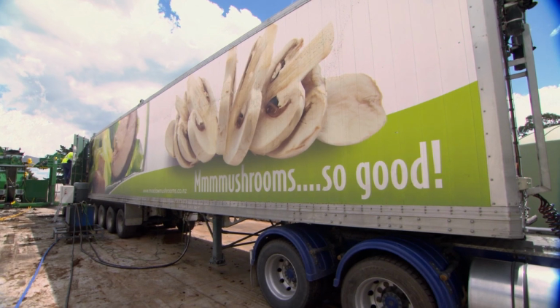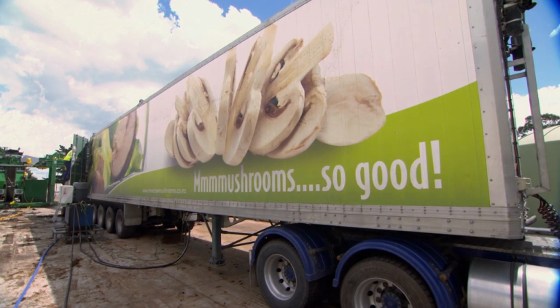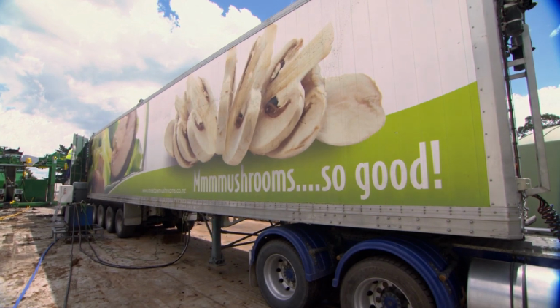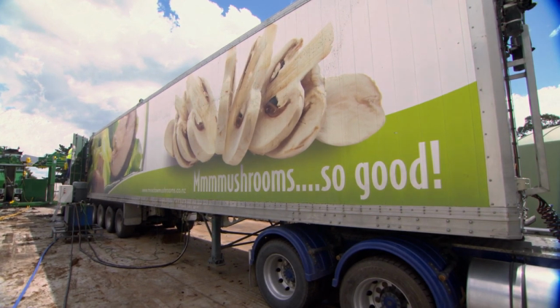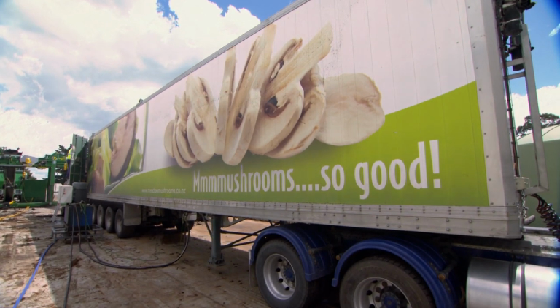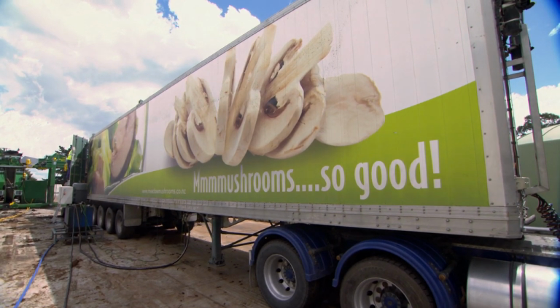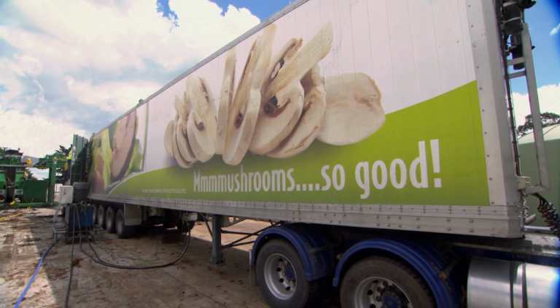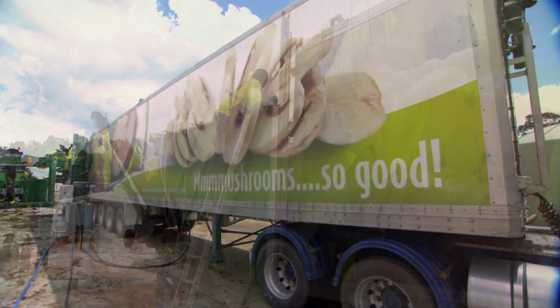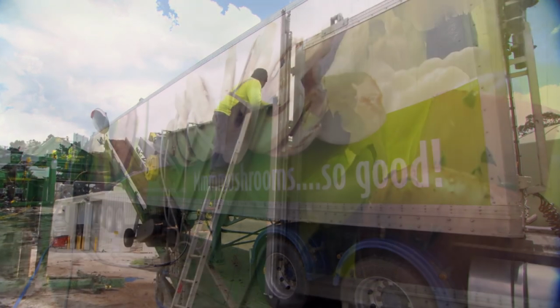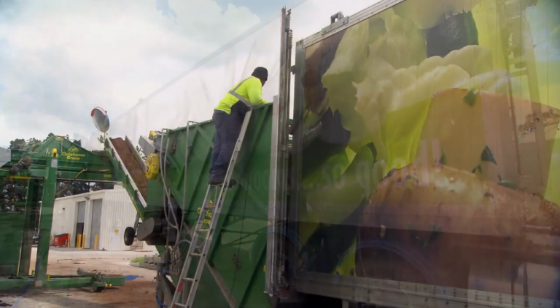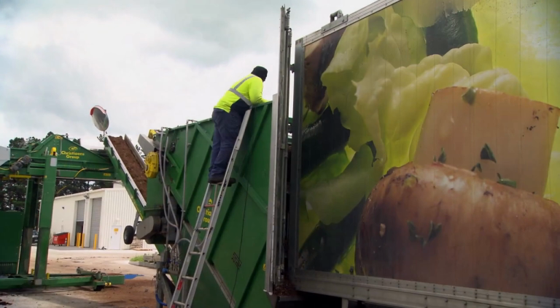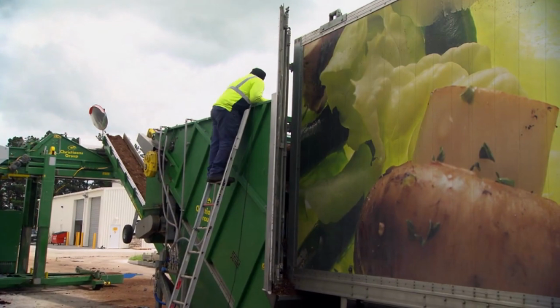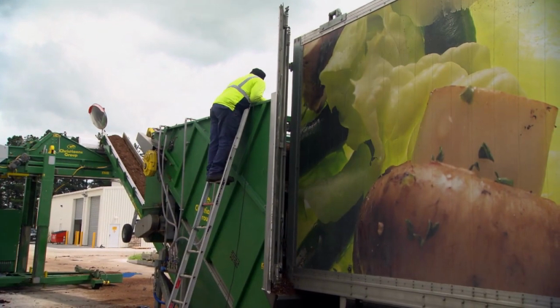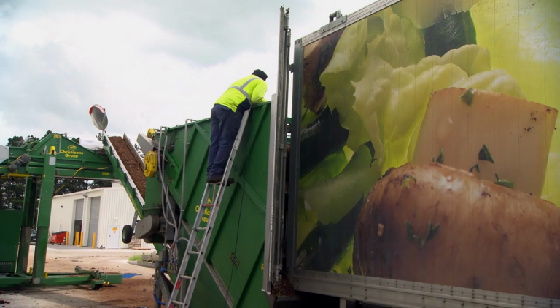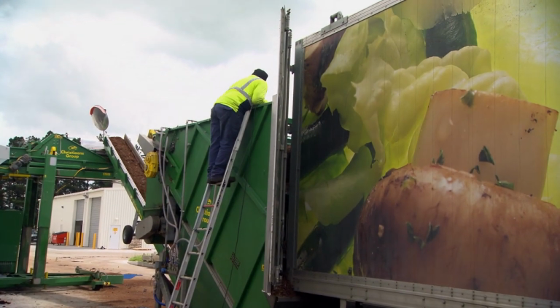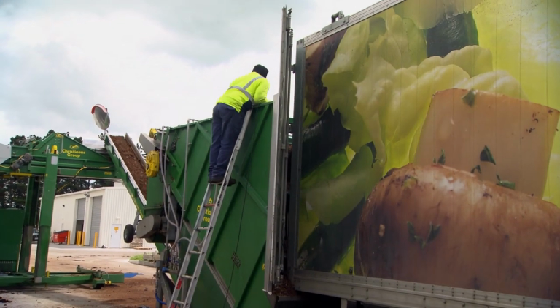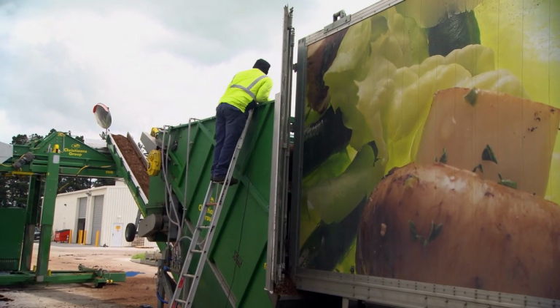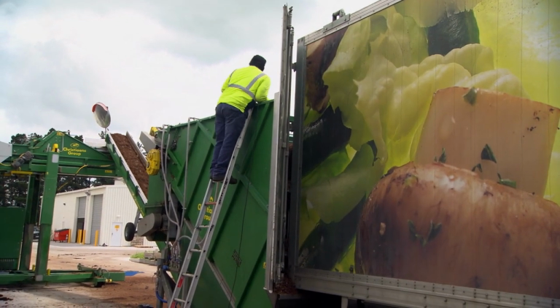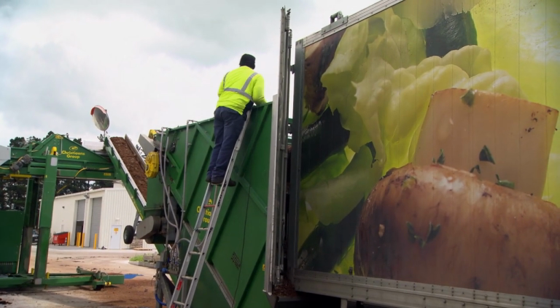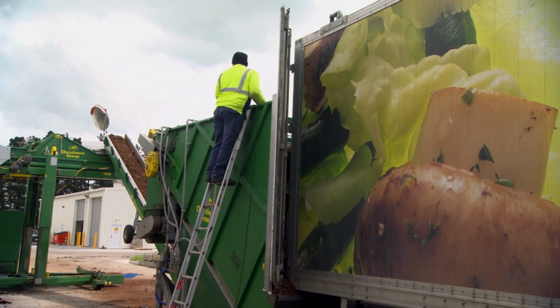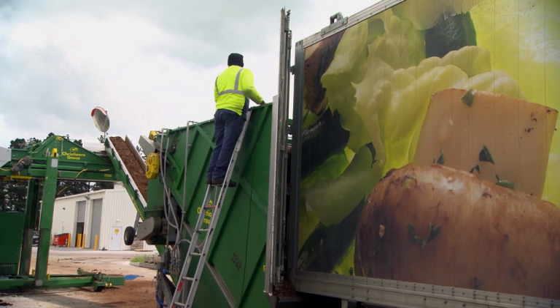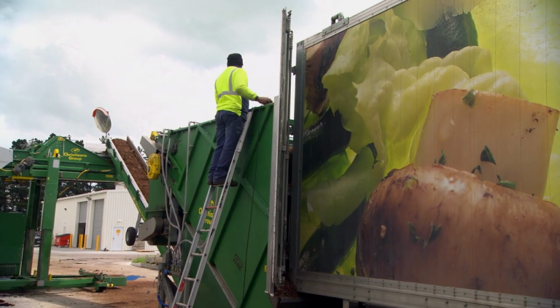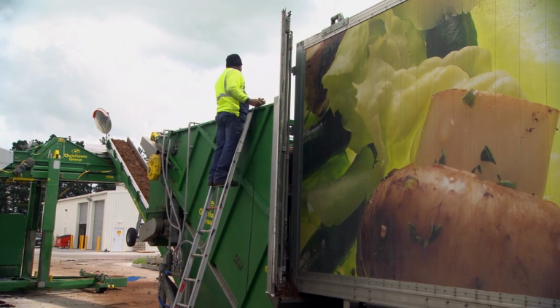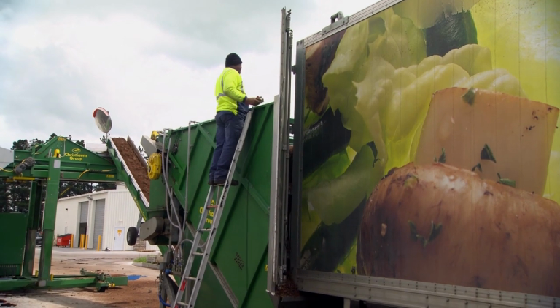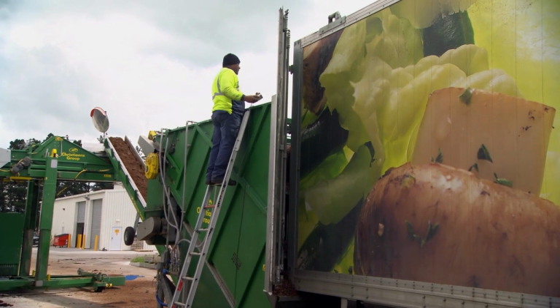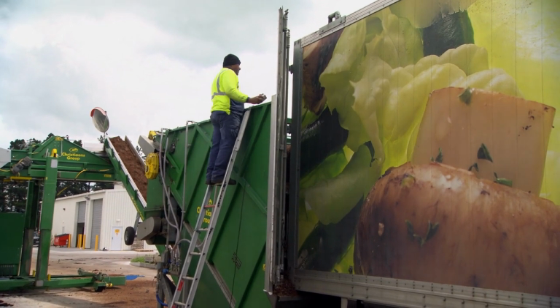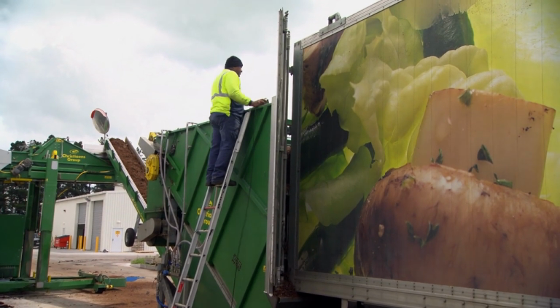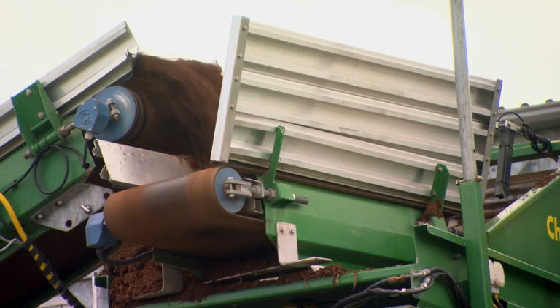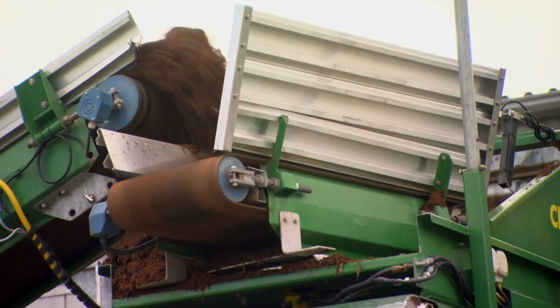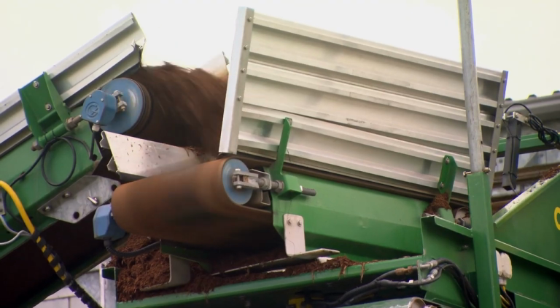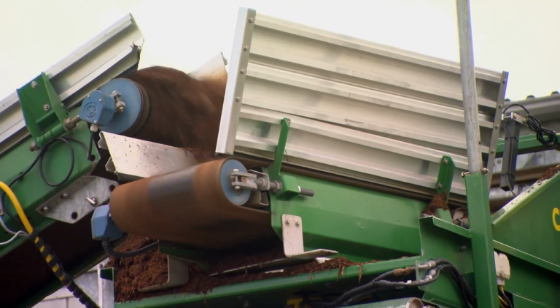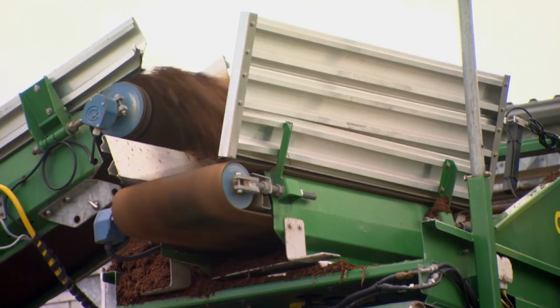On our compost yard, we have made sure that we retain all water that lands onto our concreted area, which is a very large area, and we recycle that.